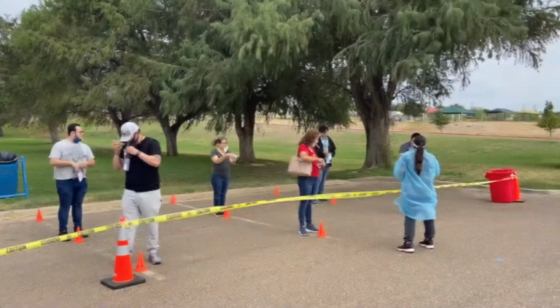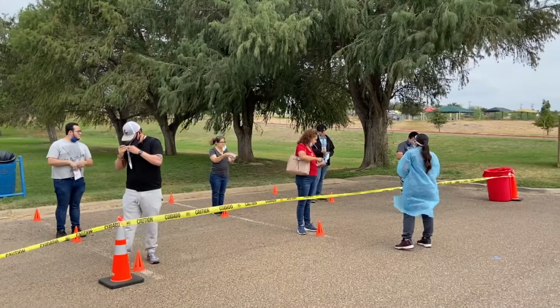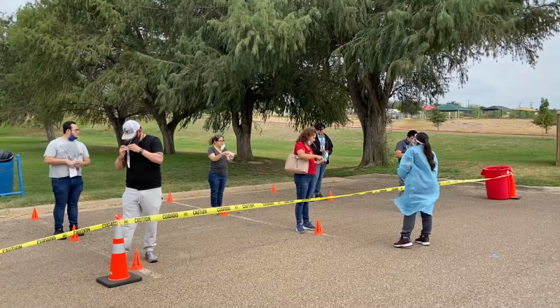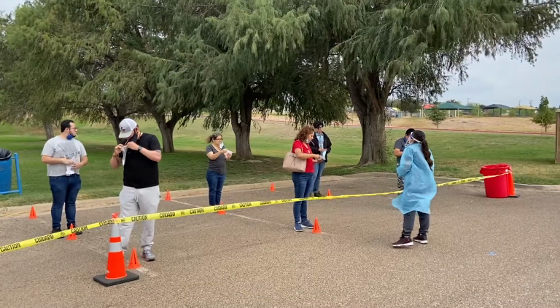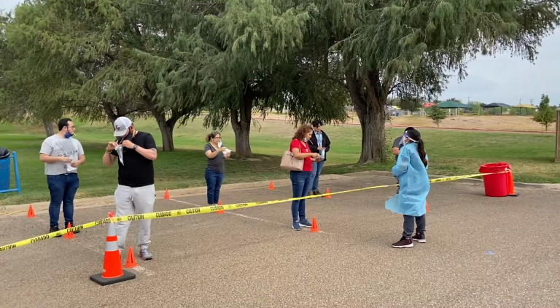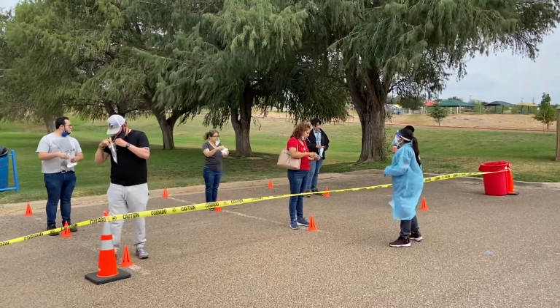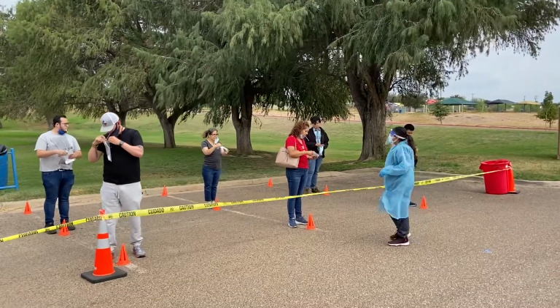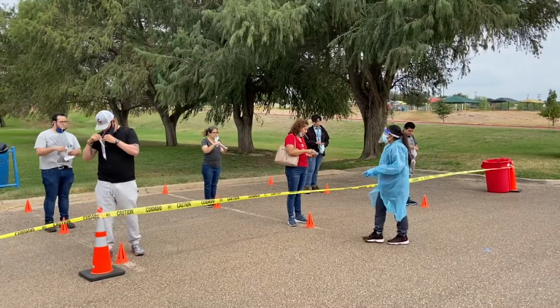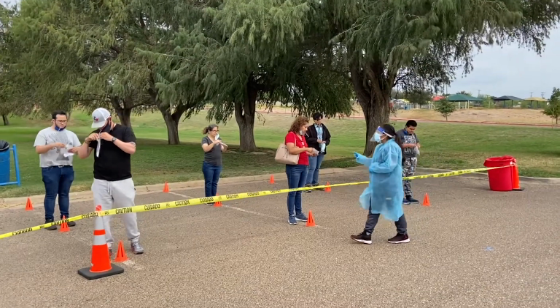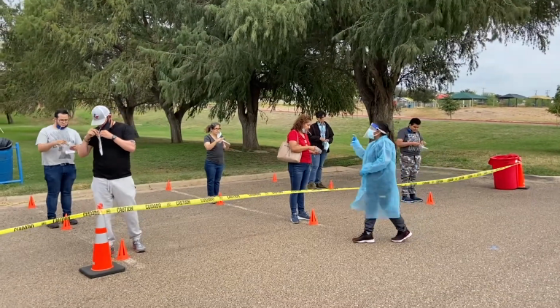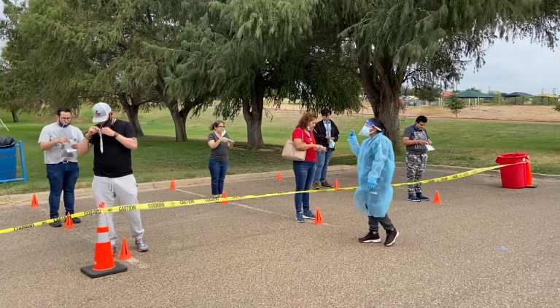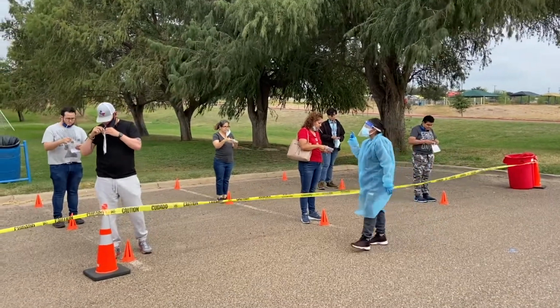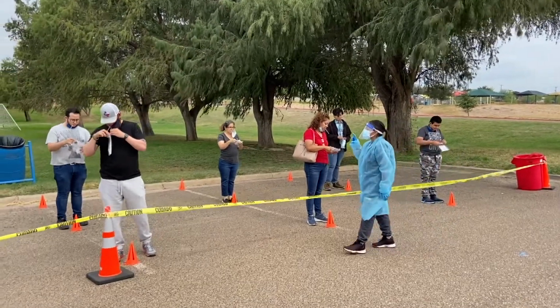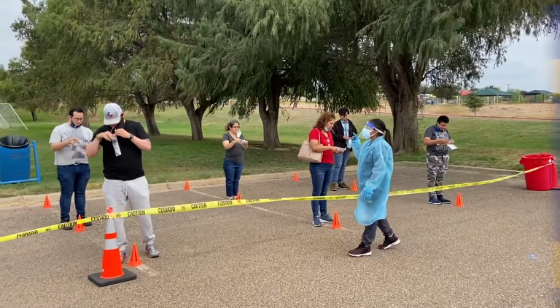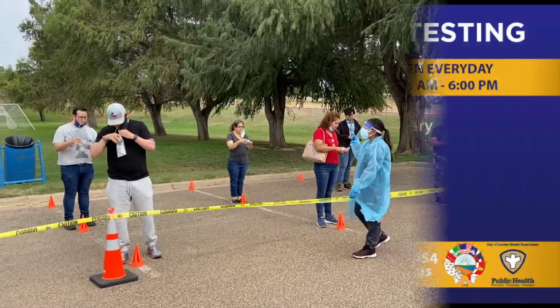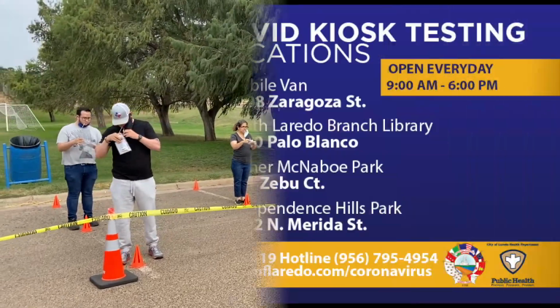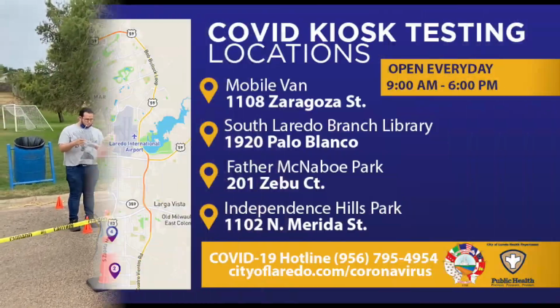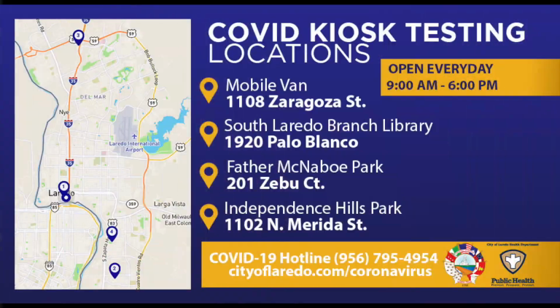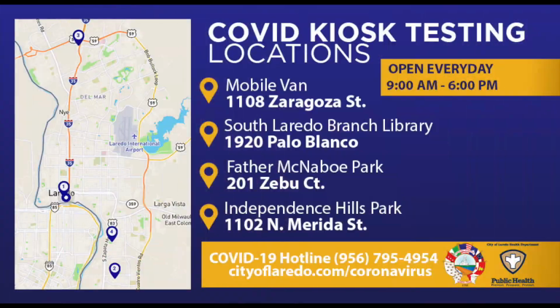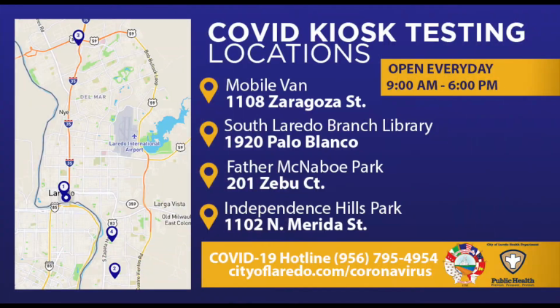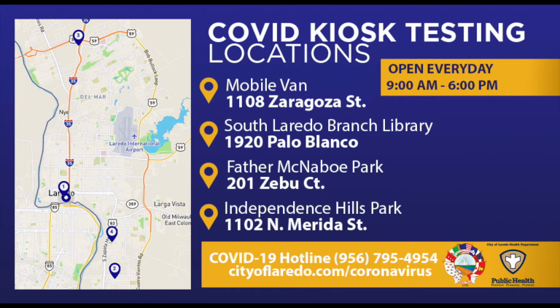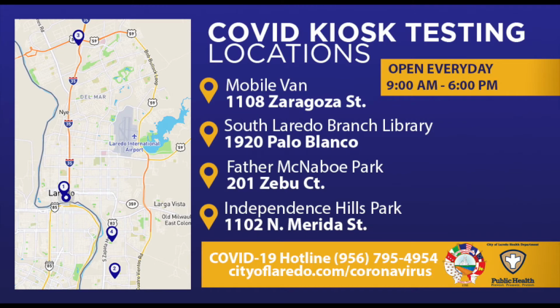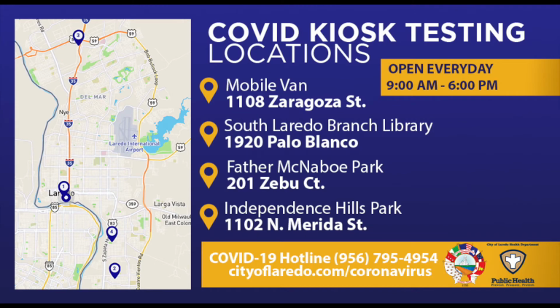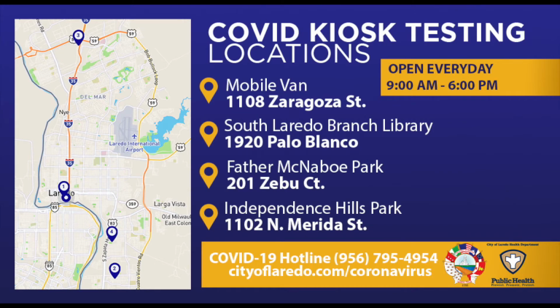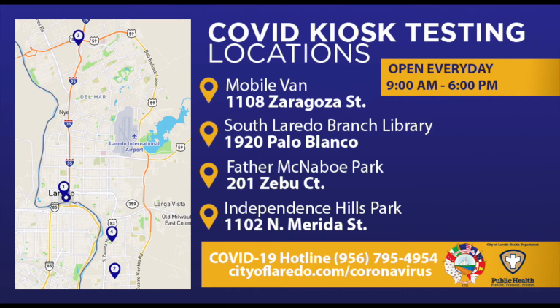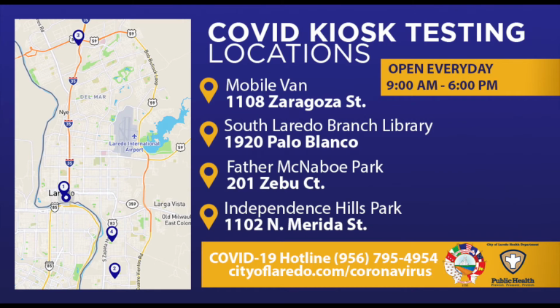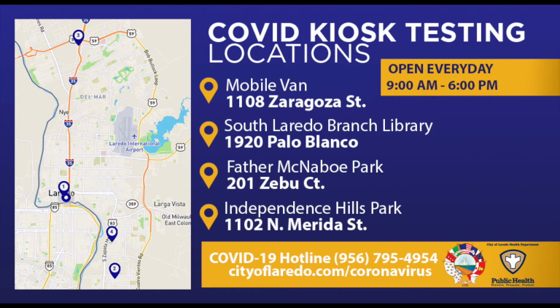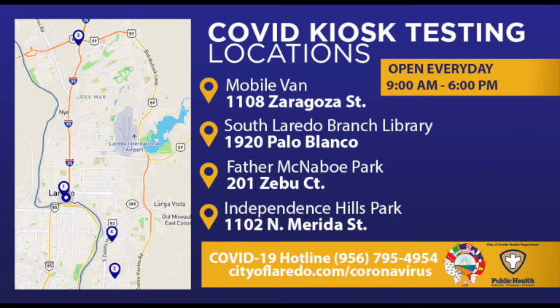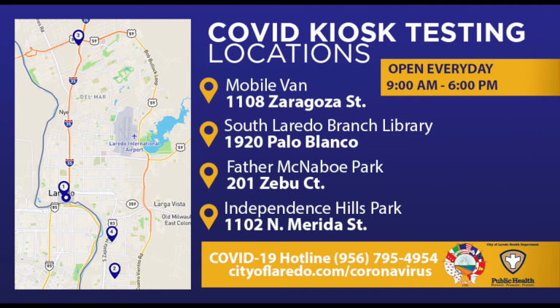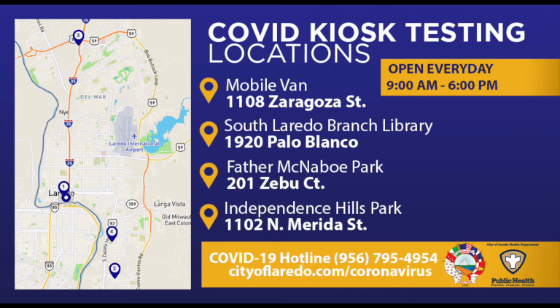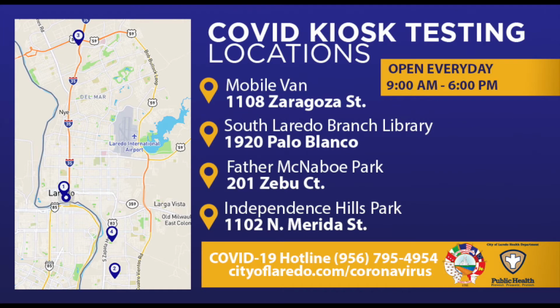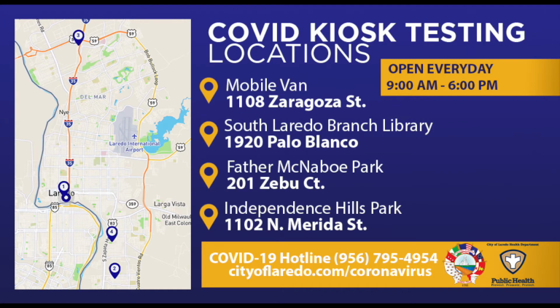Your results will be available within 24 to 48 hours. Get tested and help prevent the spread of COVID-19.